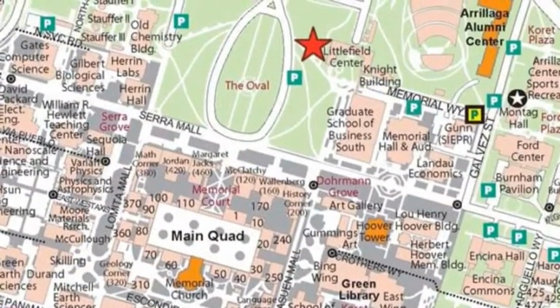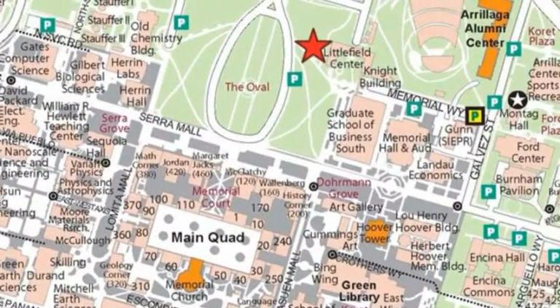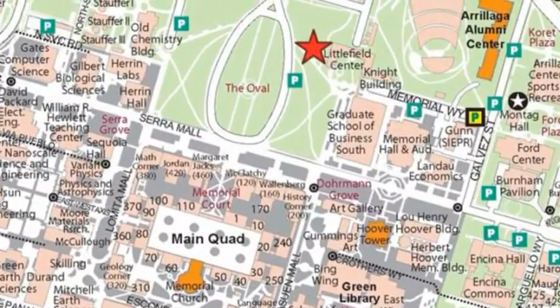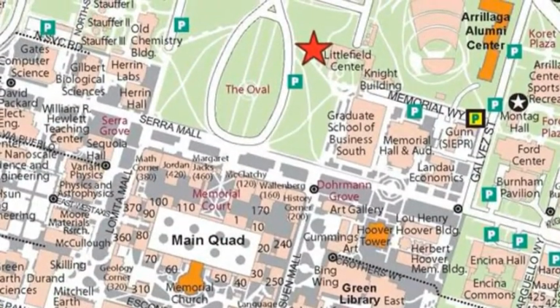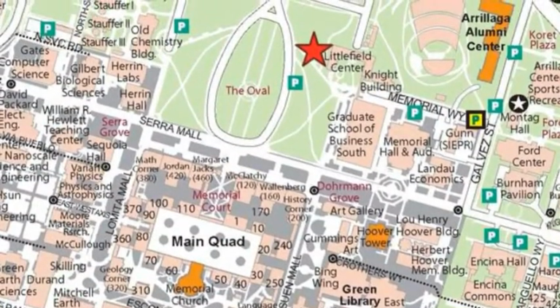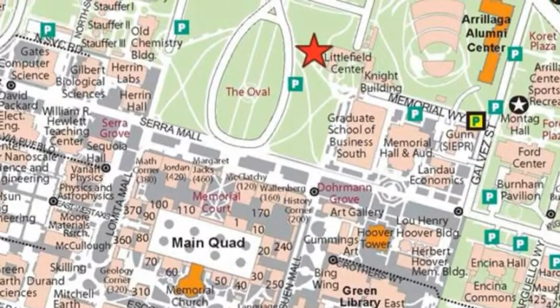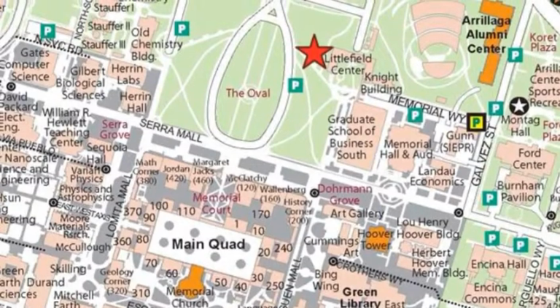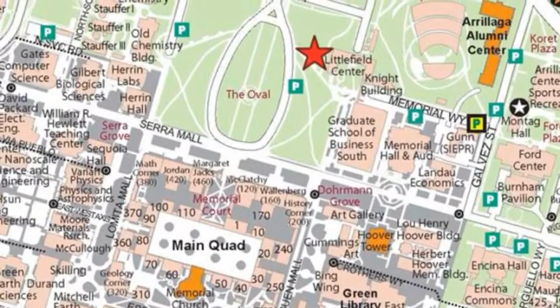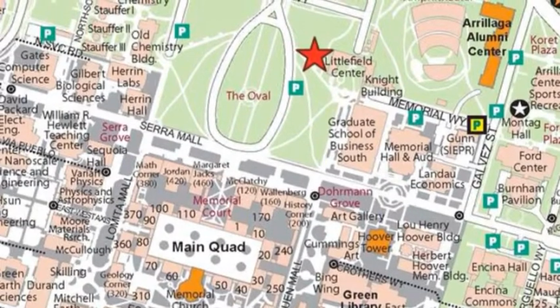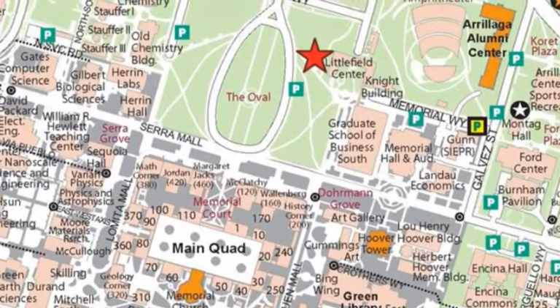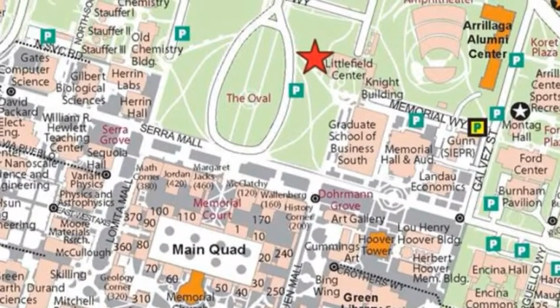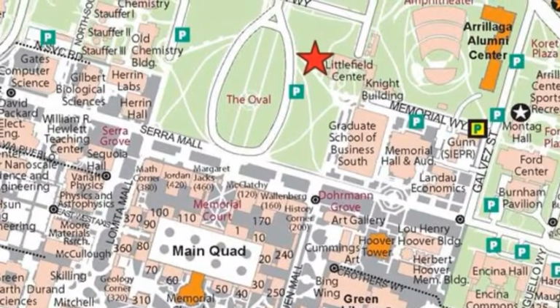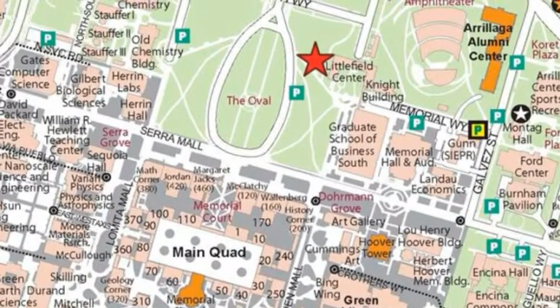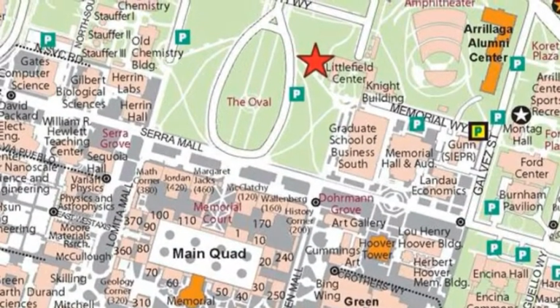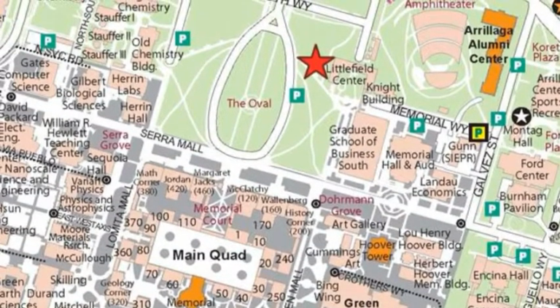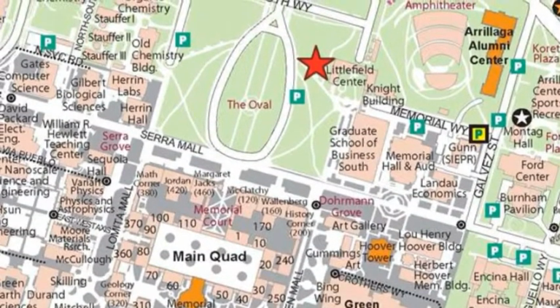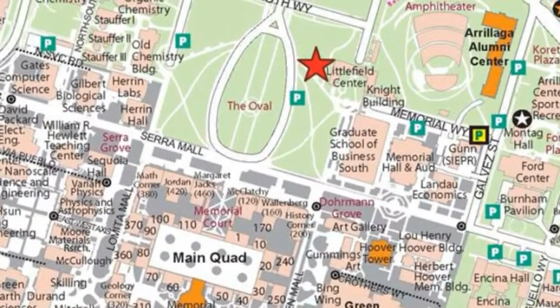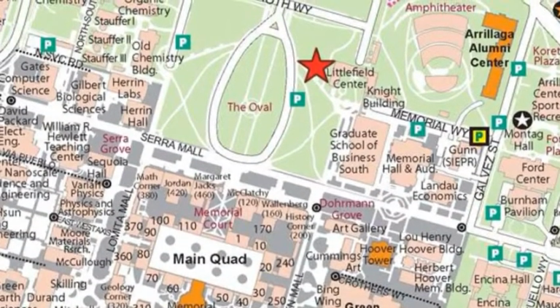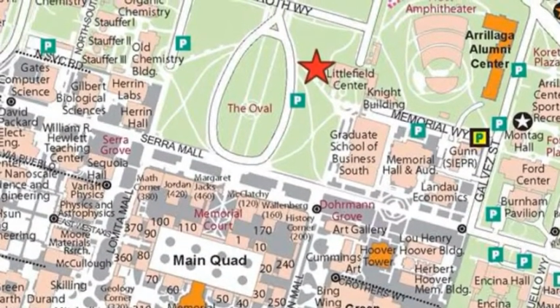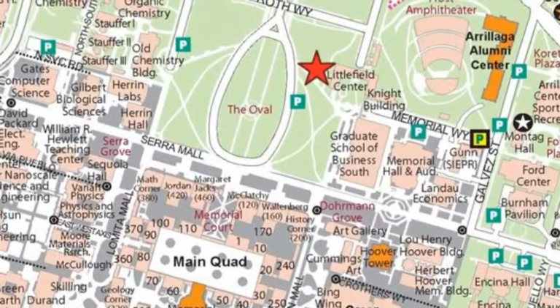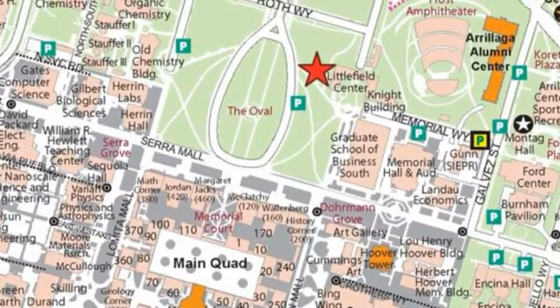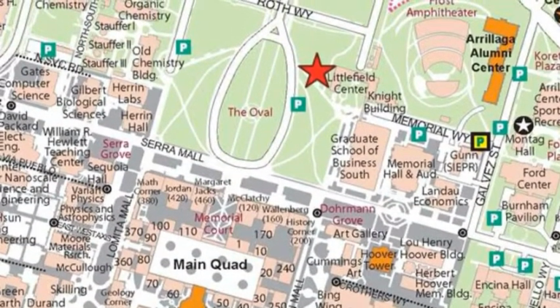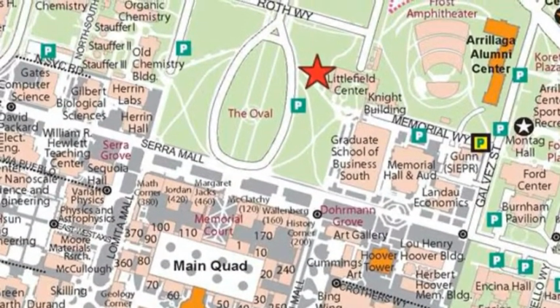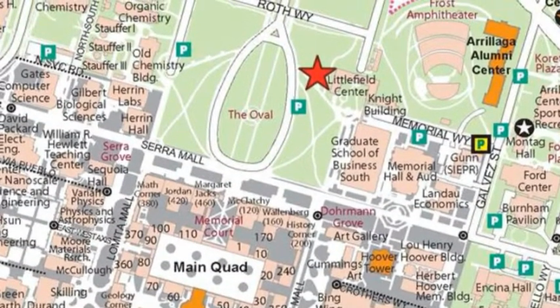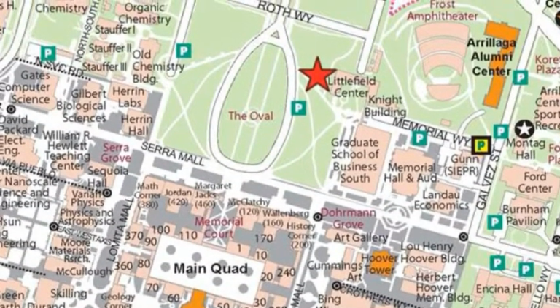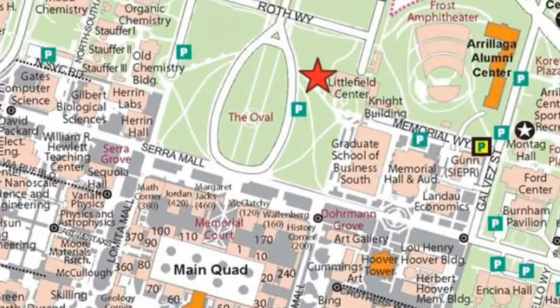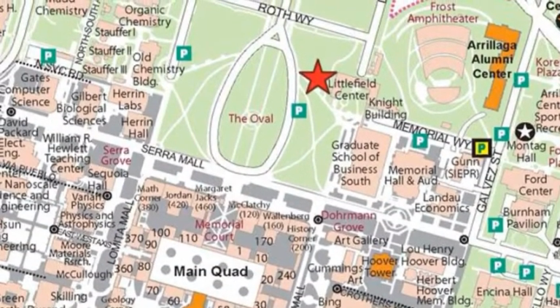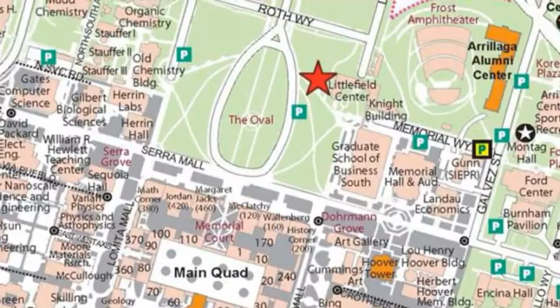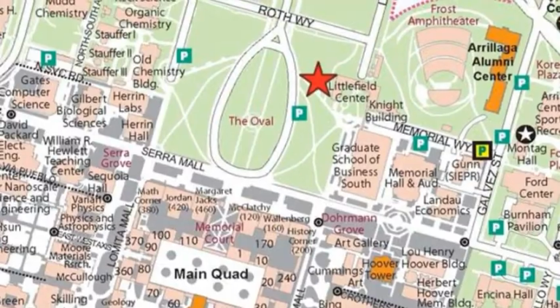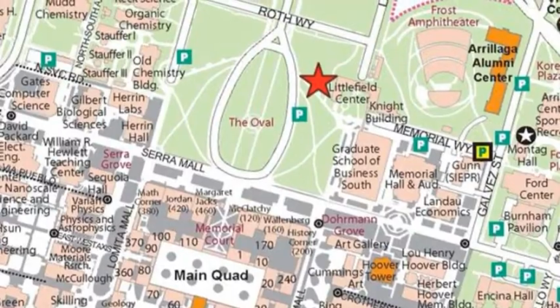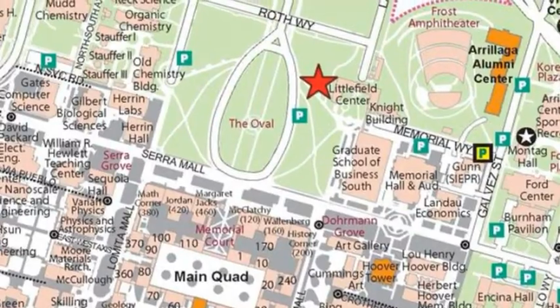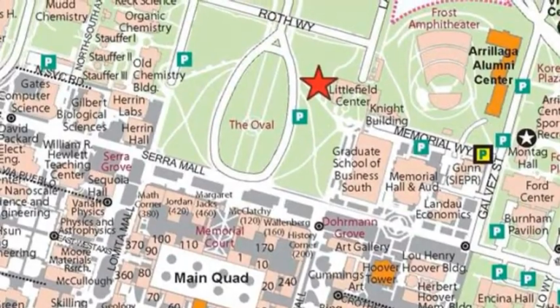In this video we're going to show you how the athletic structures of the ancient world are still at work today at our very own Stanford University.